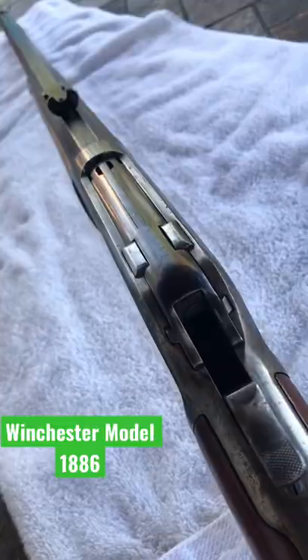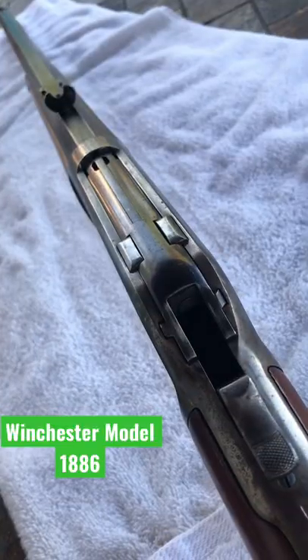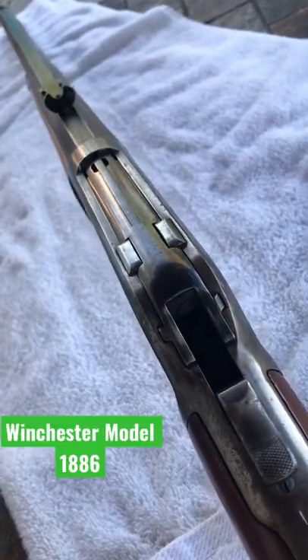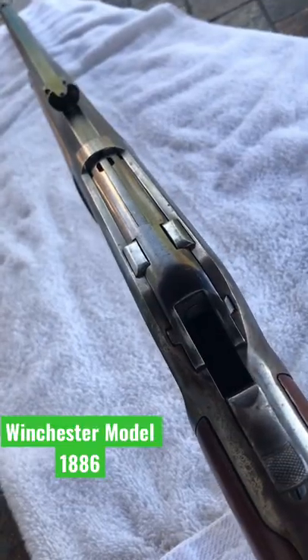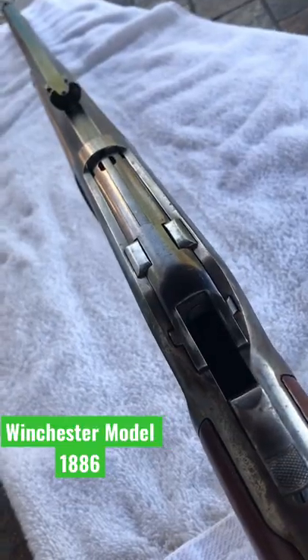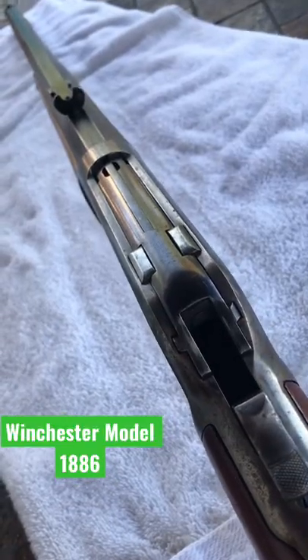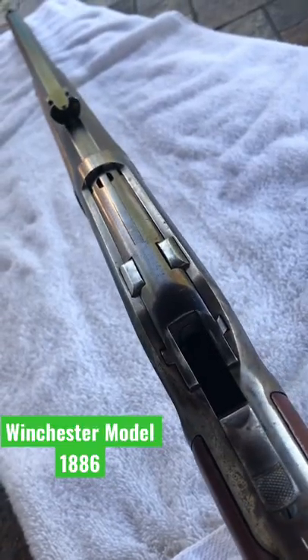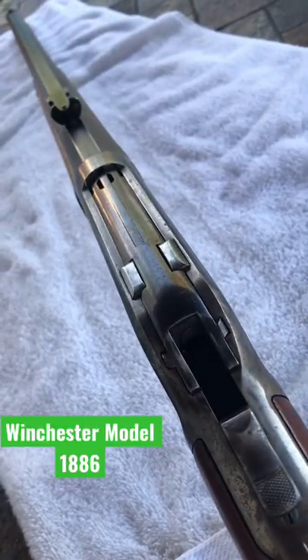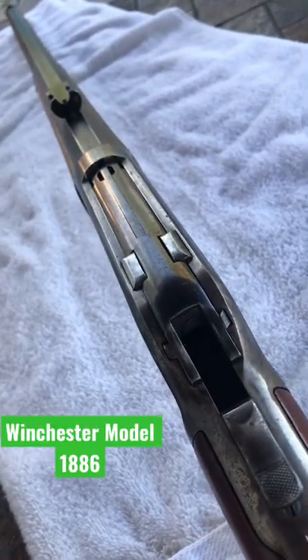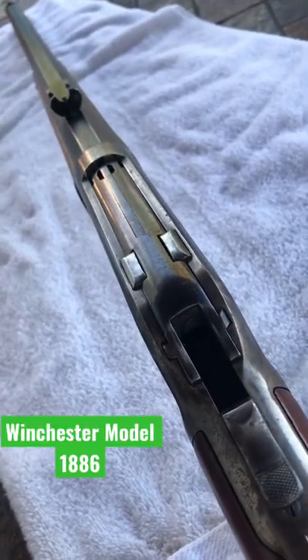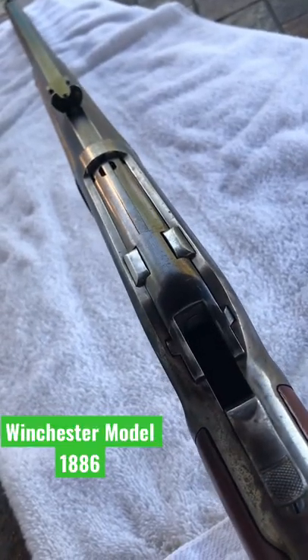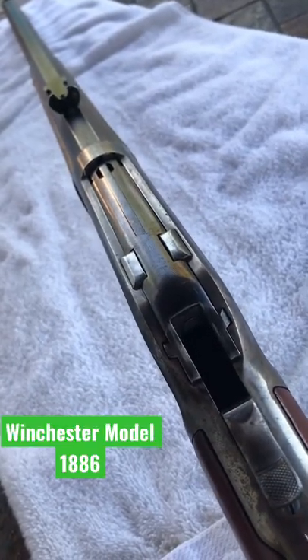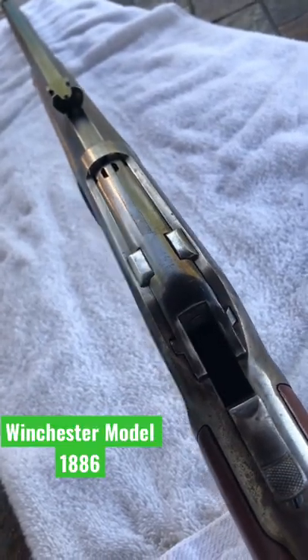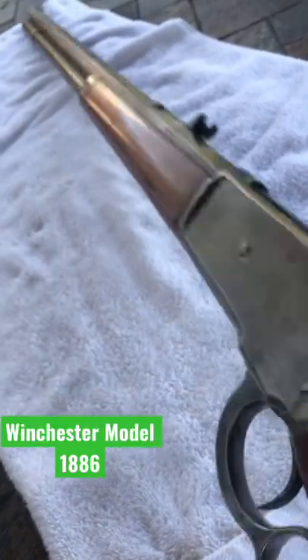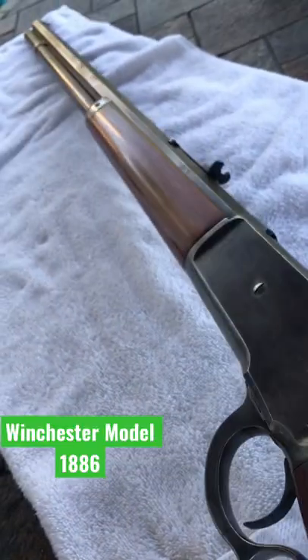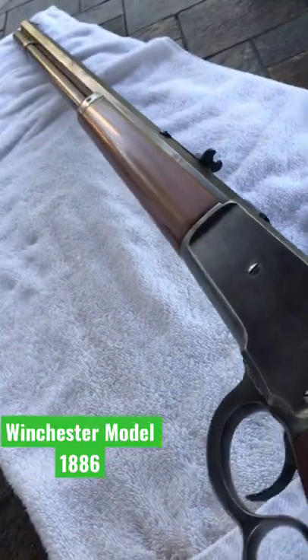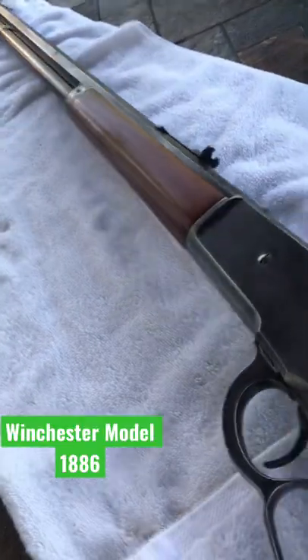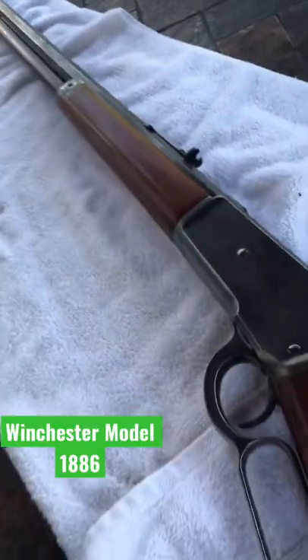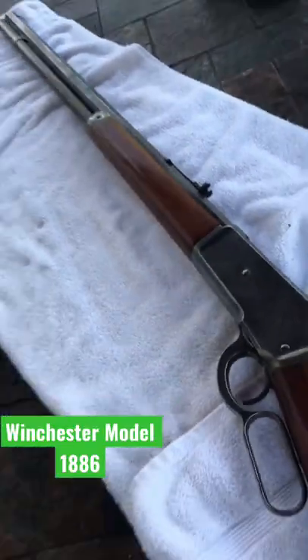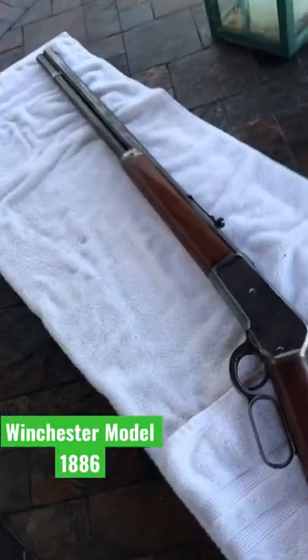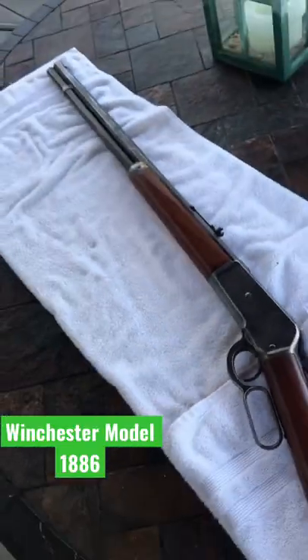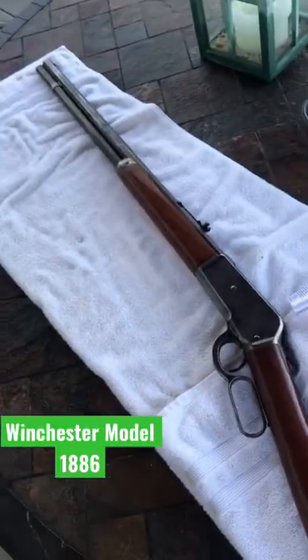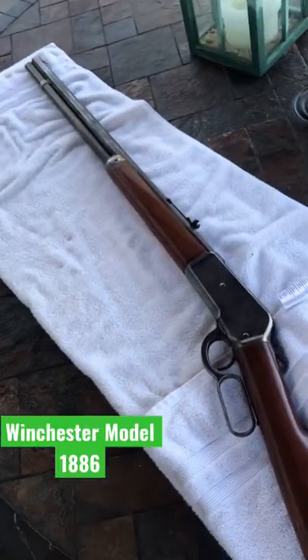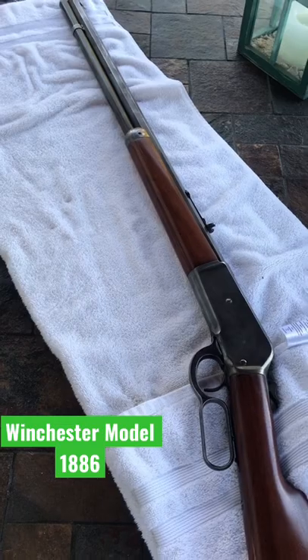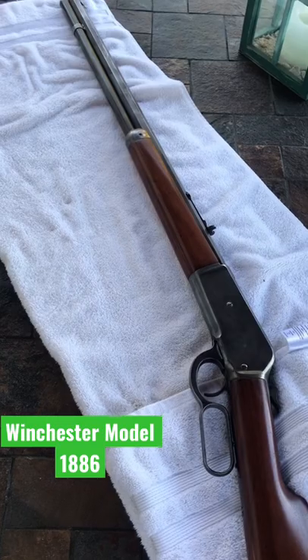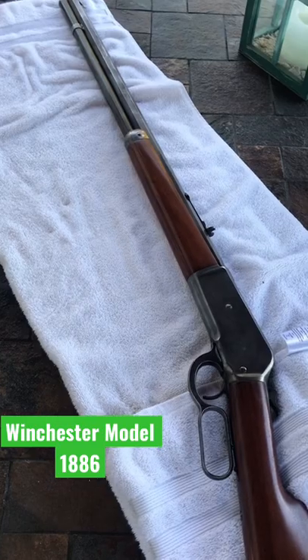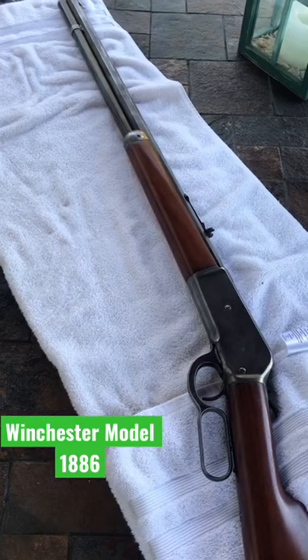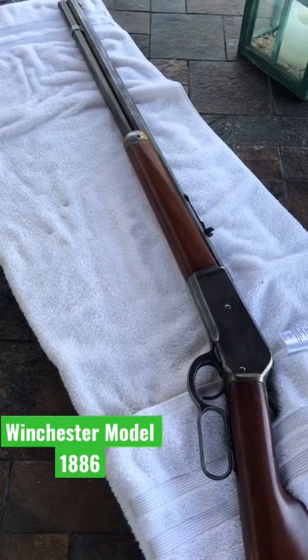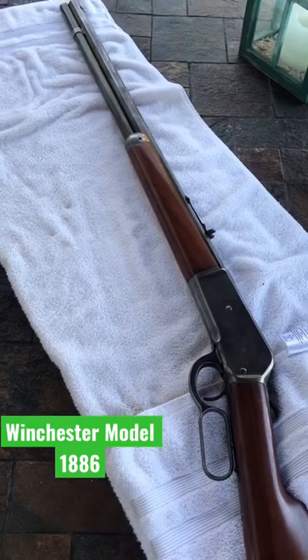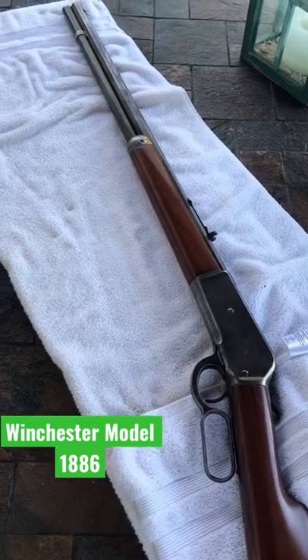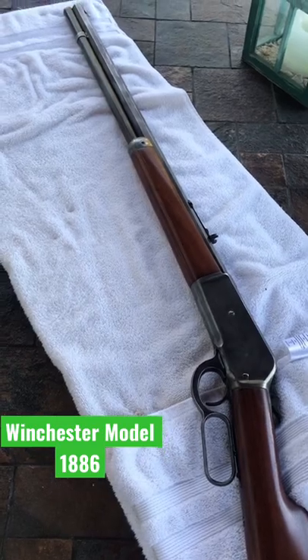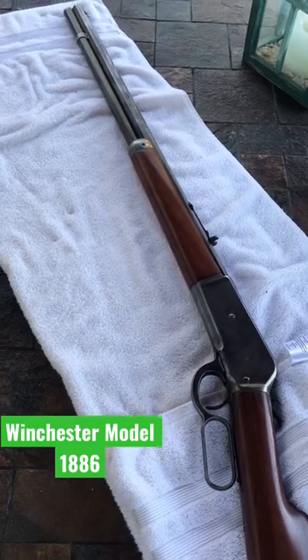The ammo, from what I understand, is like unobtainium, but still a cool collector's piece. Or you can reload the rounds yourself.